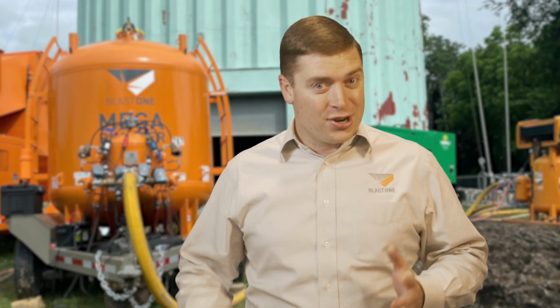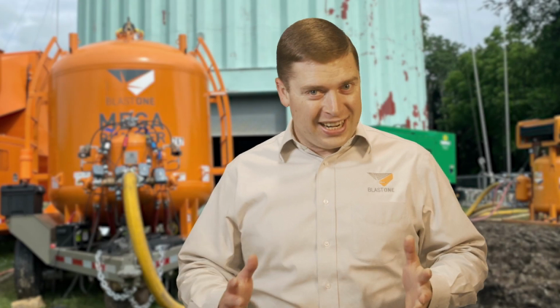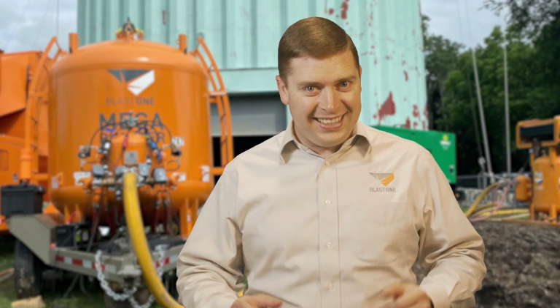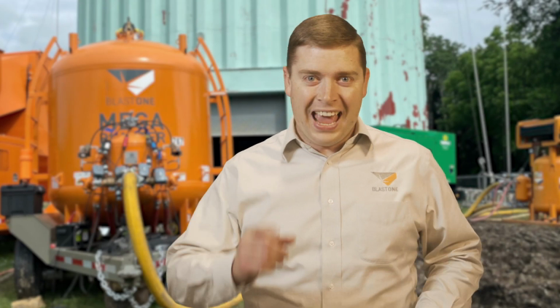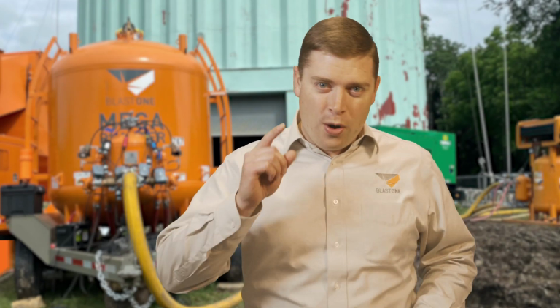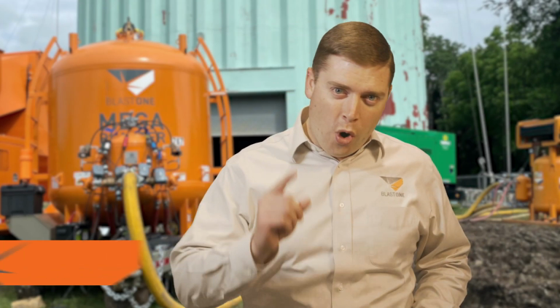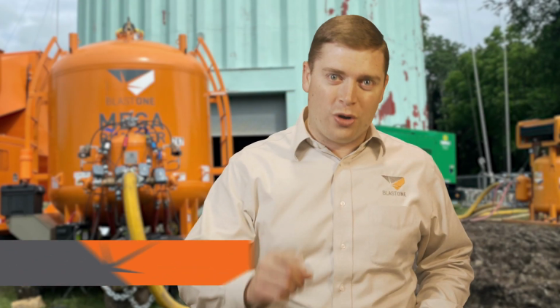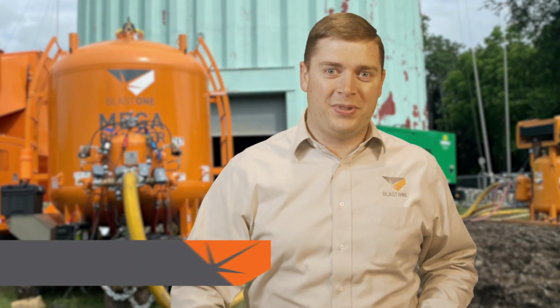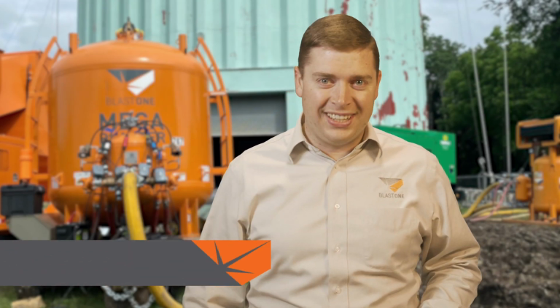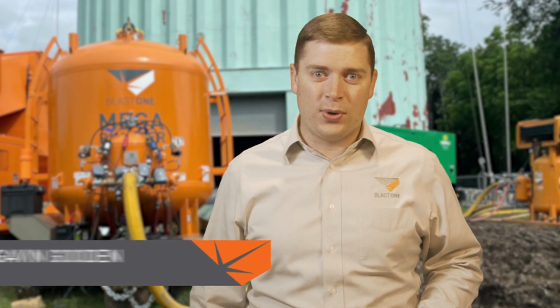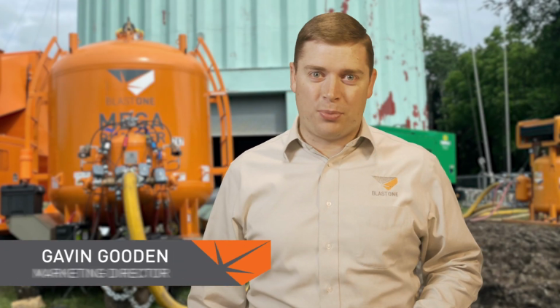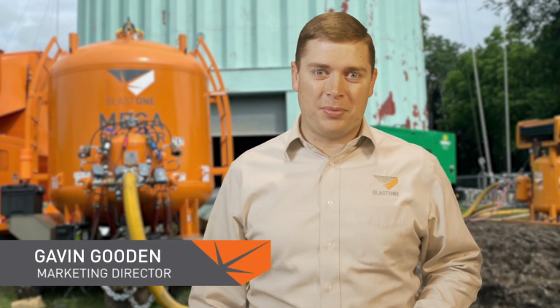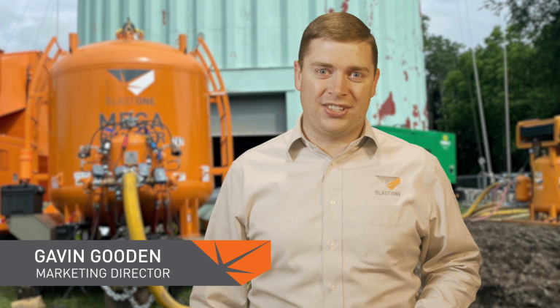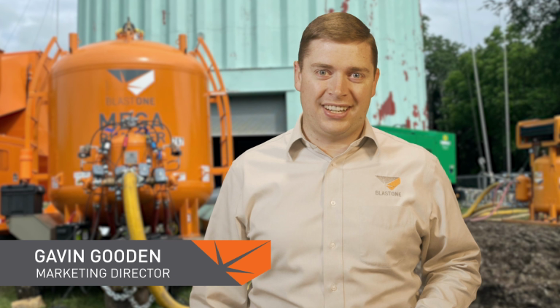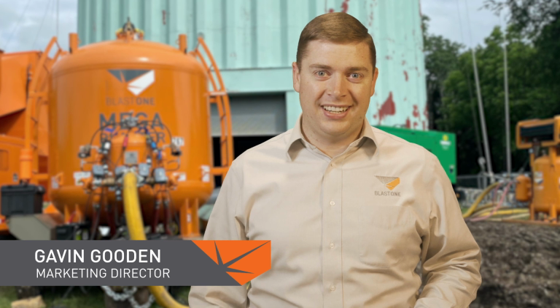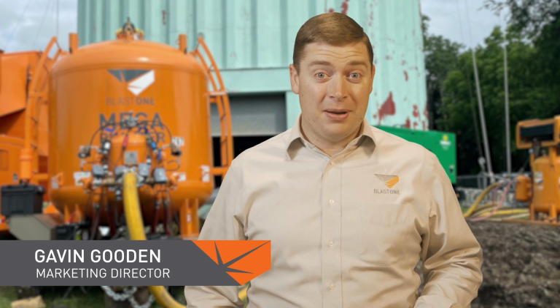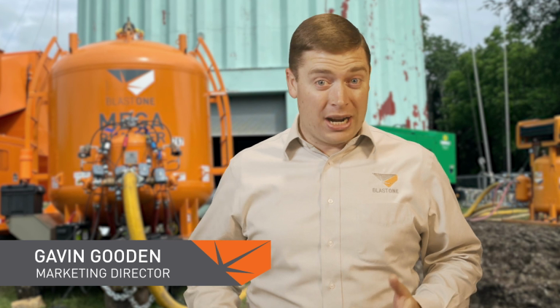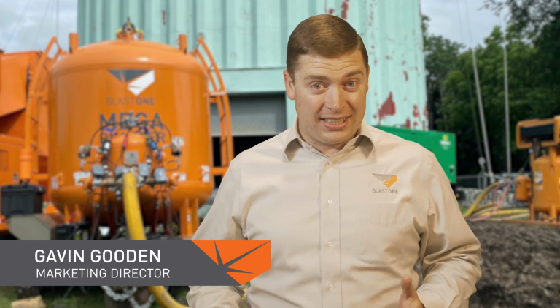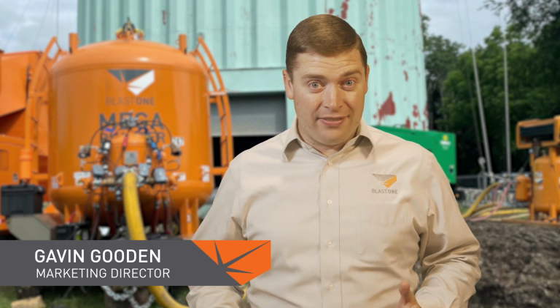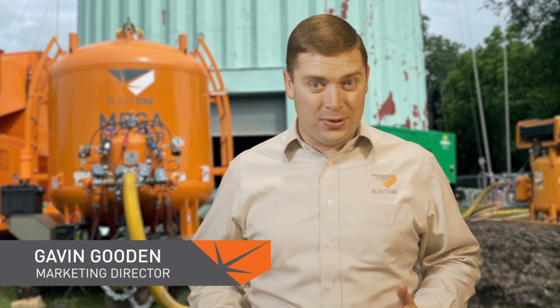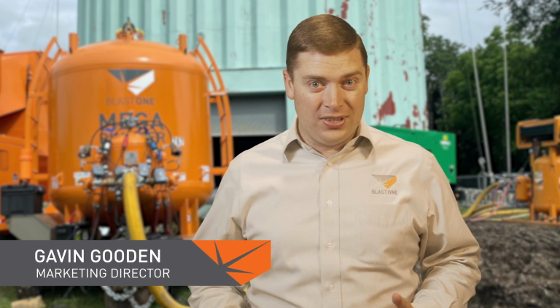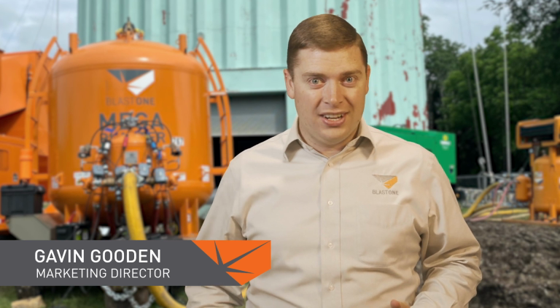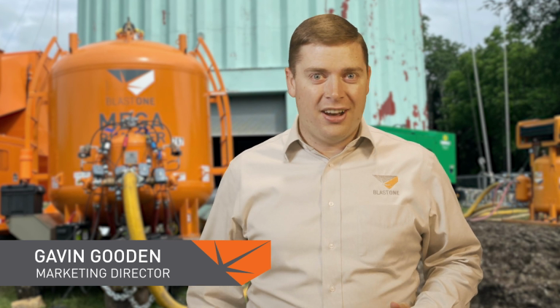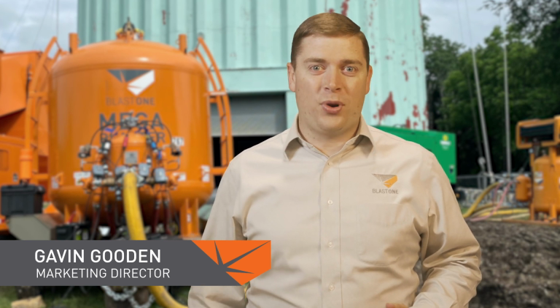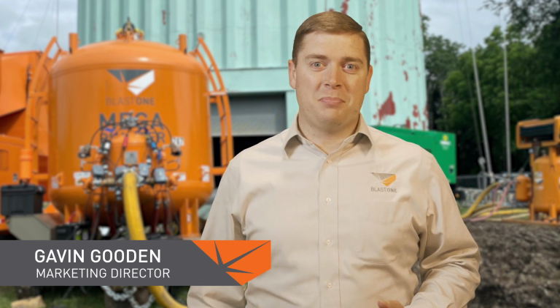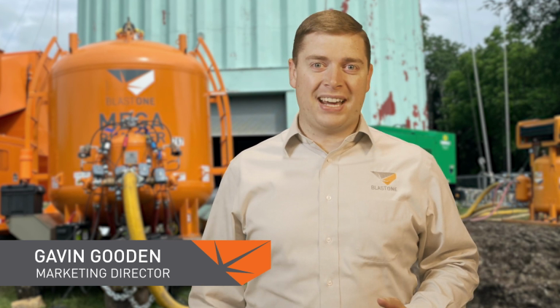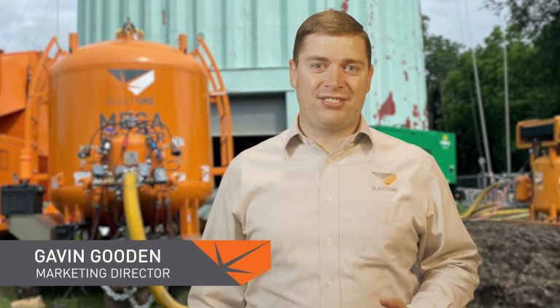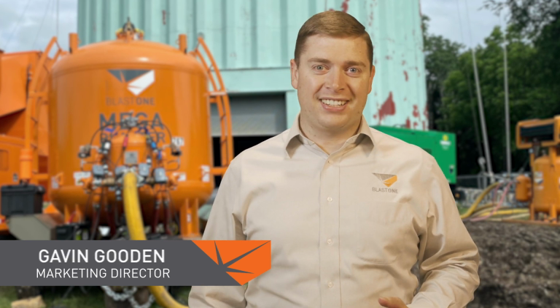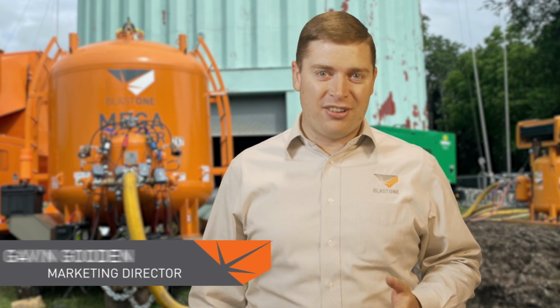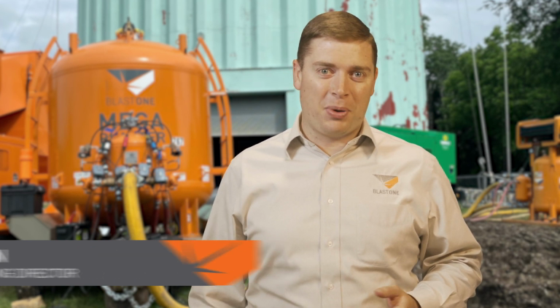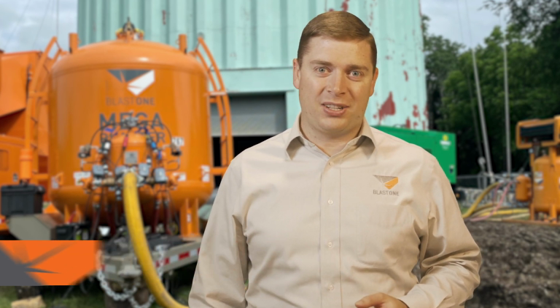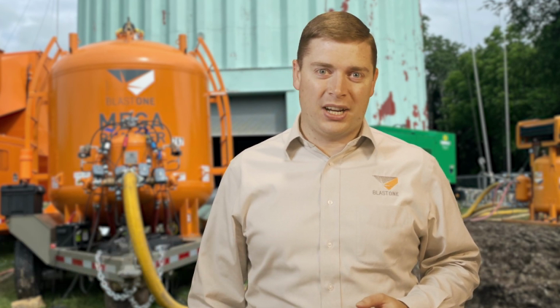Greetings and welcome to this week's Primed Insight. My name is Gavin Gooden. I'm one of the marketing directors here at BlastOne.